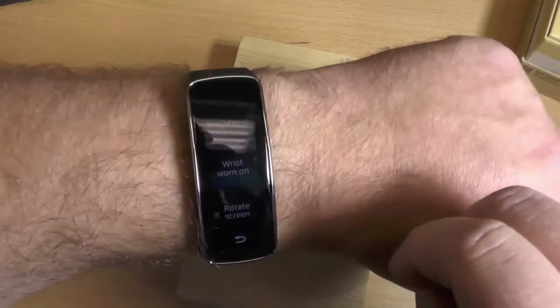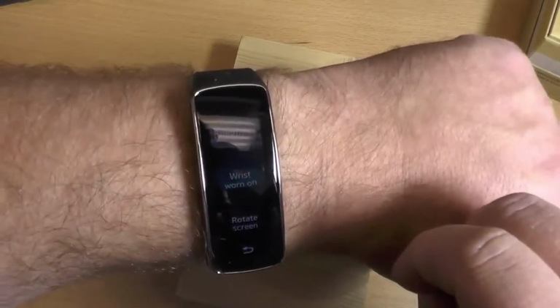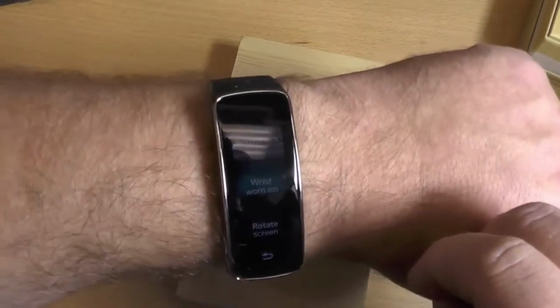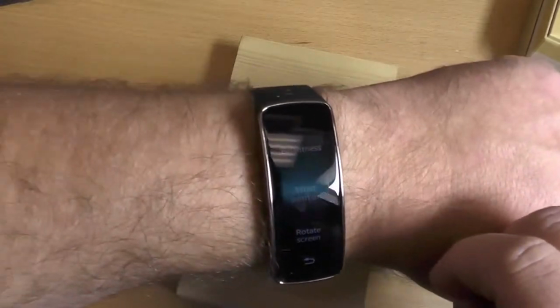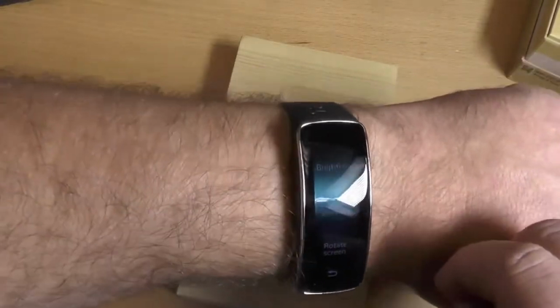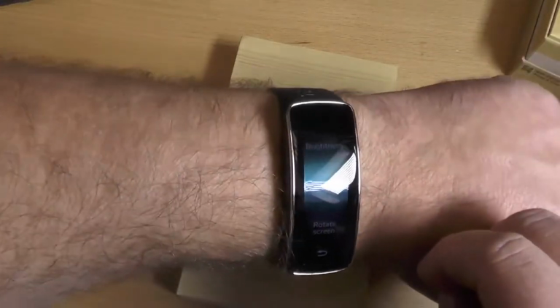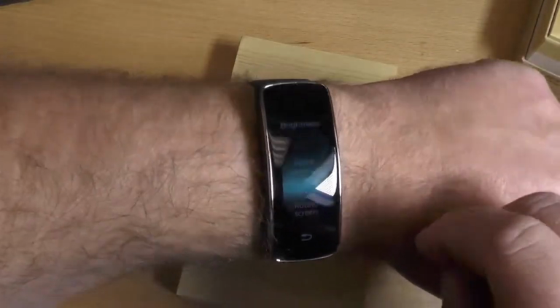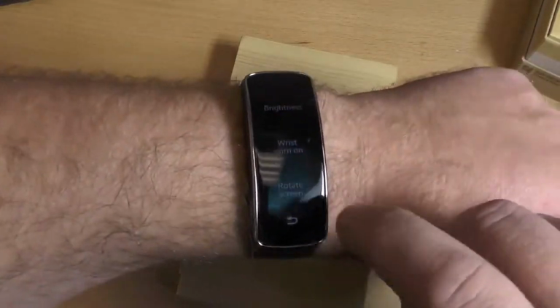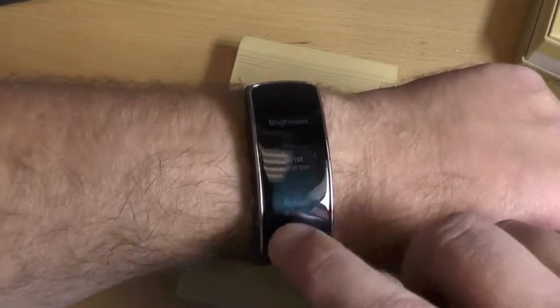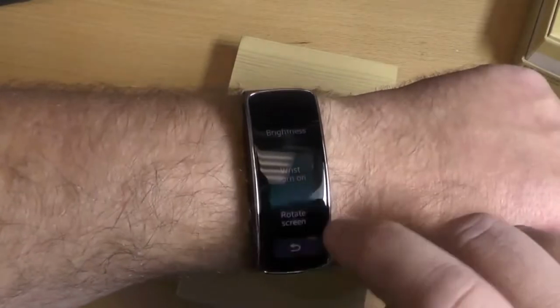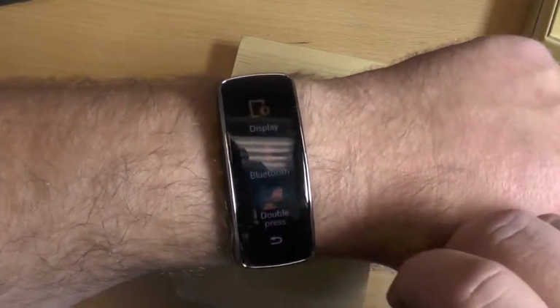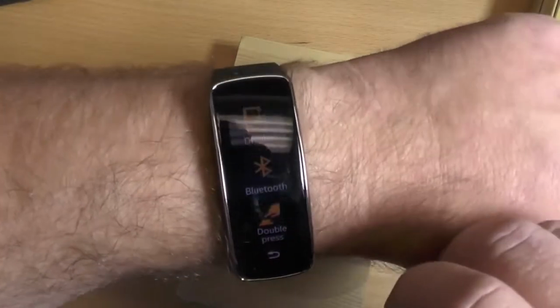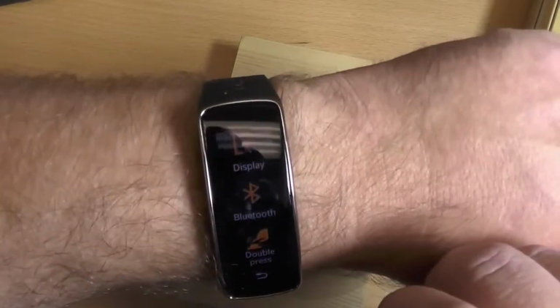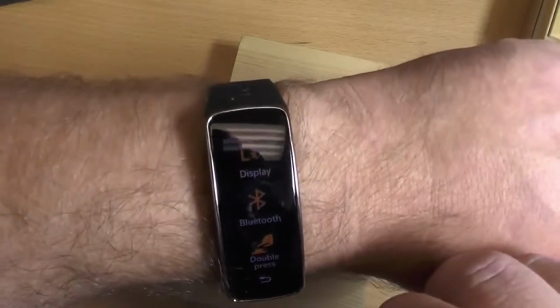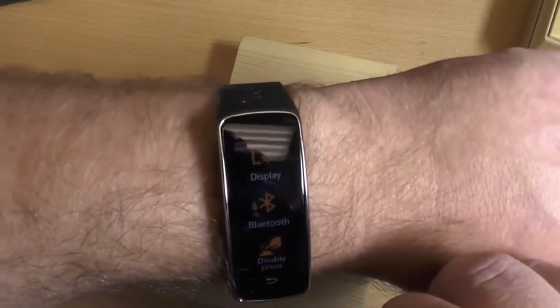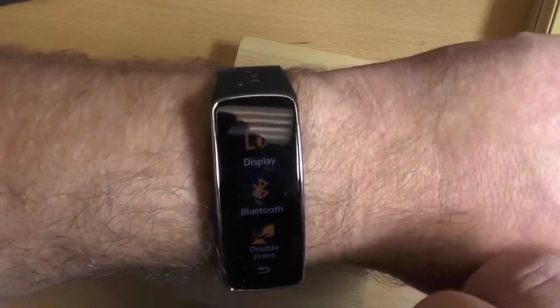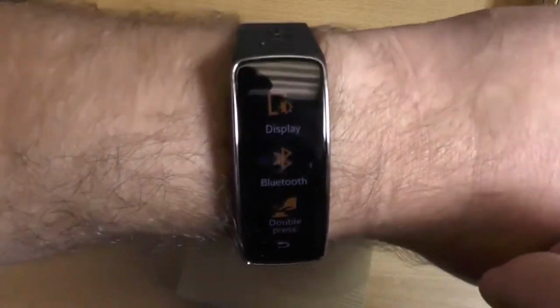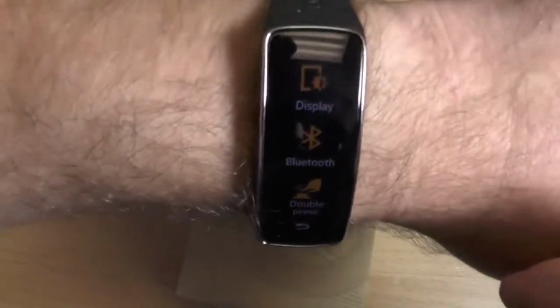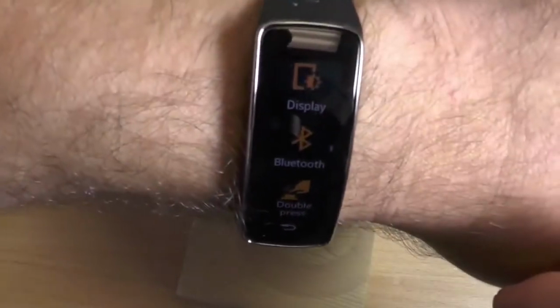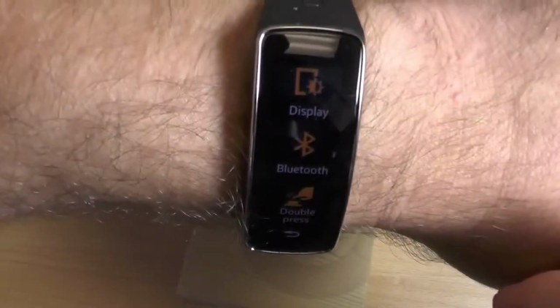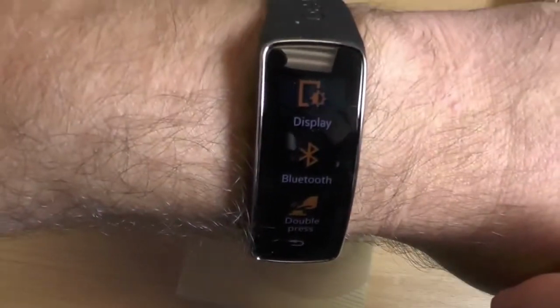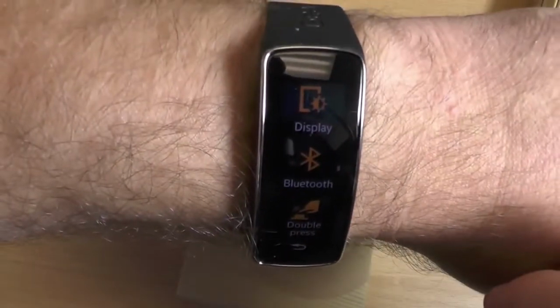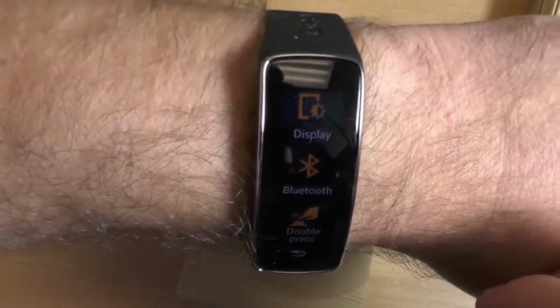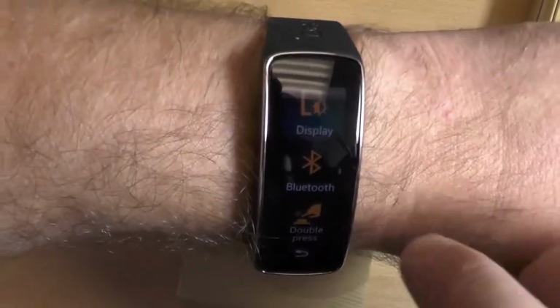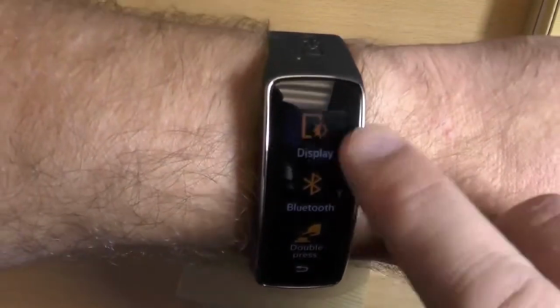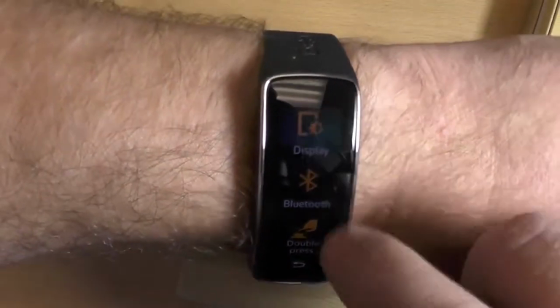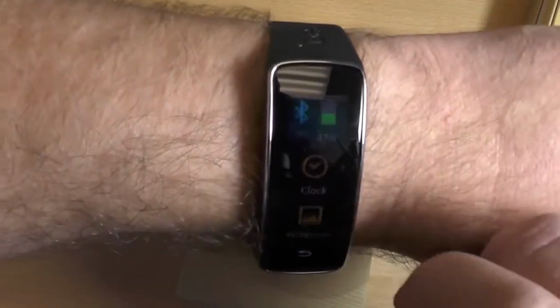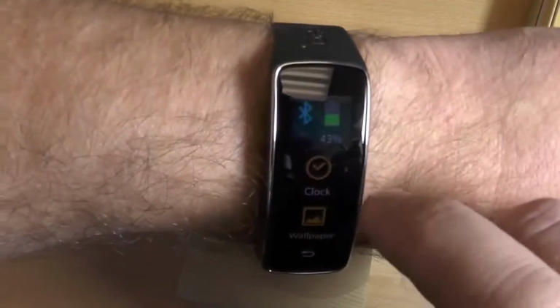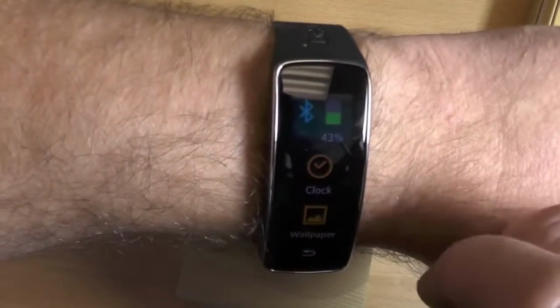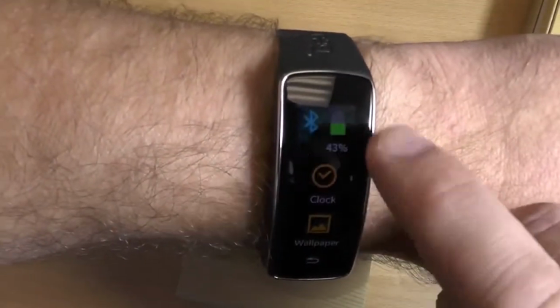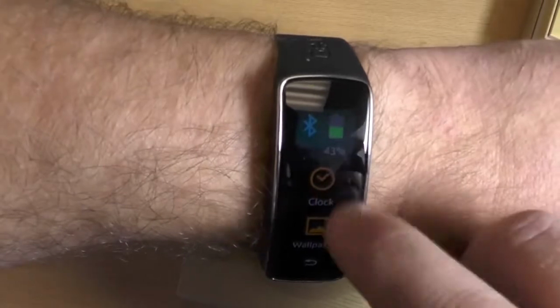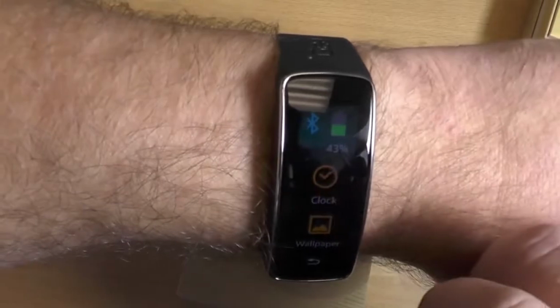Otherwise, very nice change, very good update. And this is the way you're going to want to do it. I don't know why it's not like that by default, but it's not. So that's it — we'll see you.